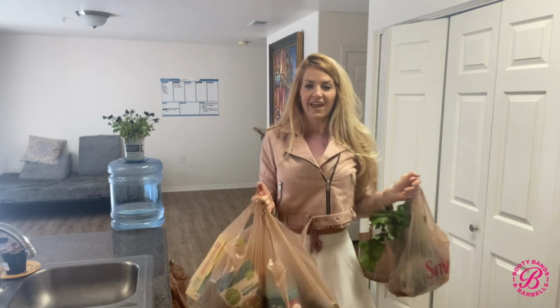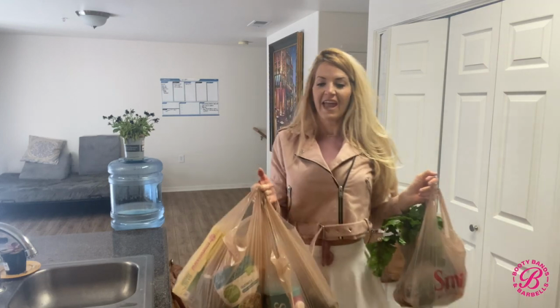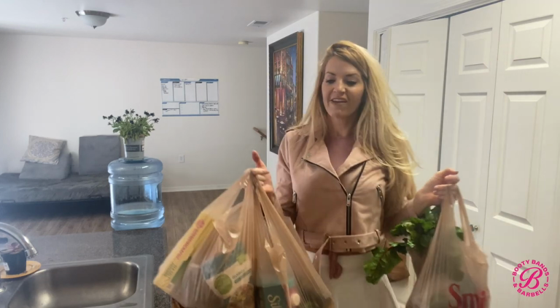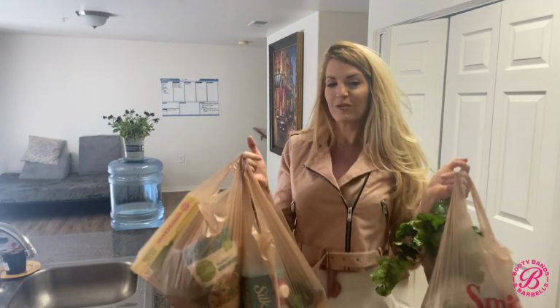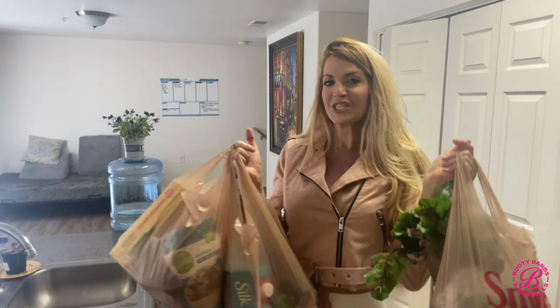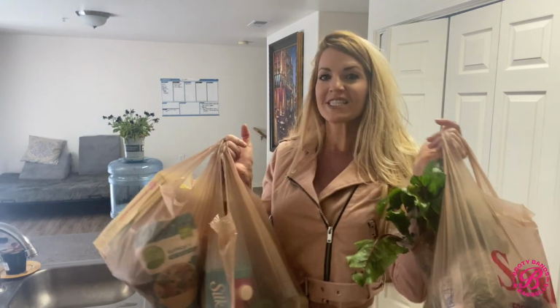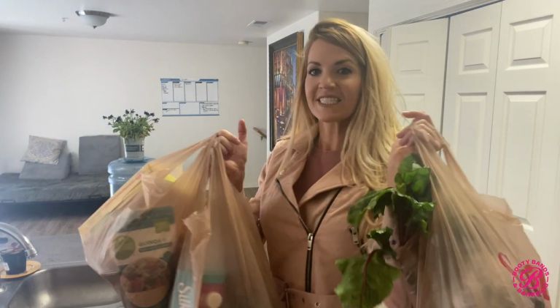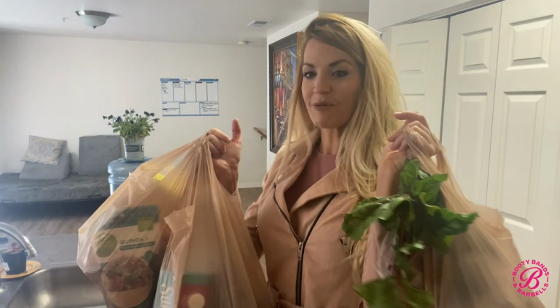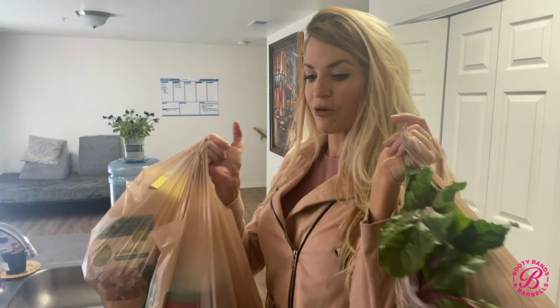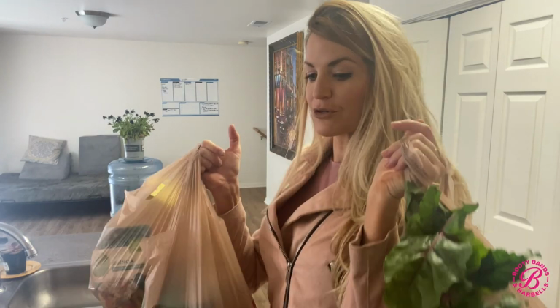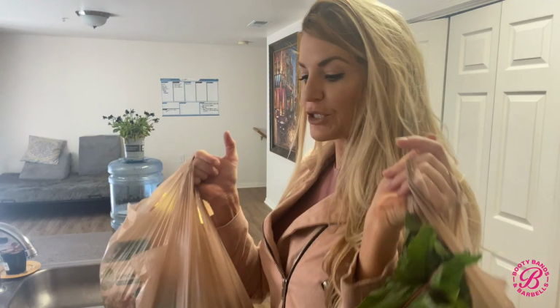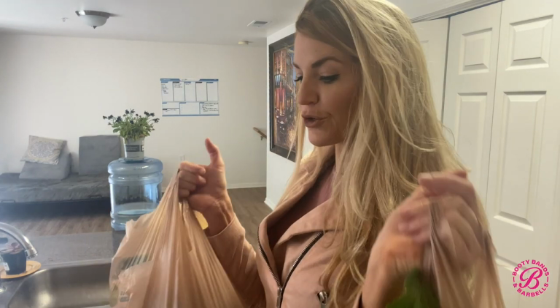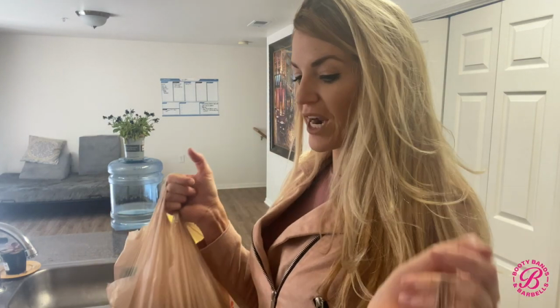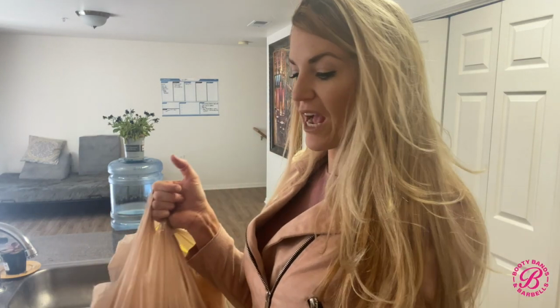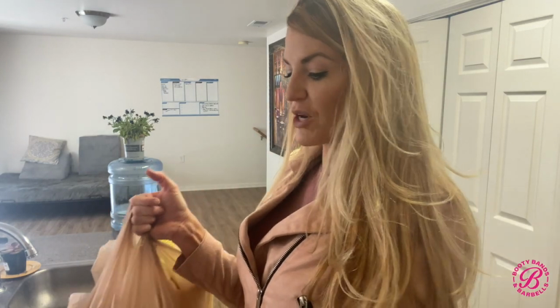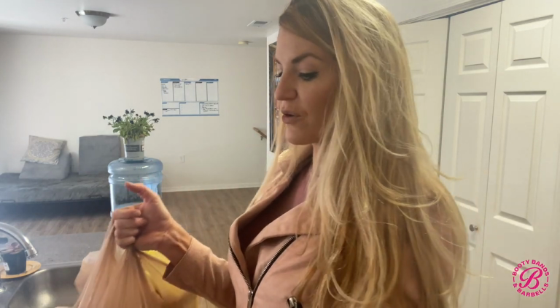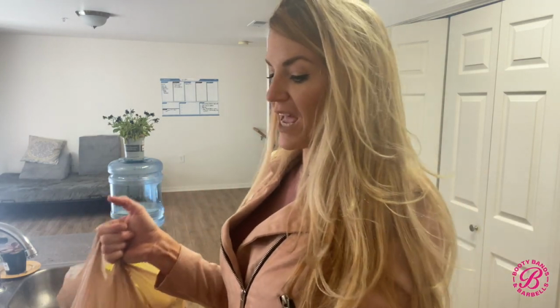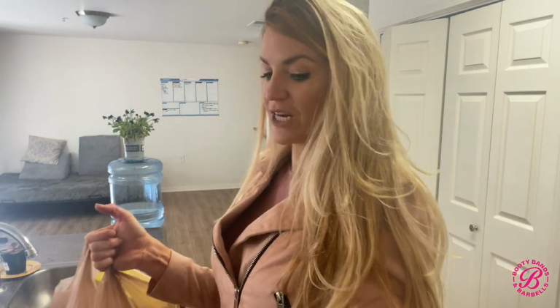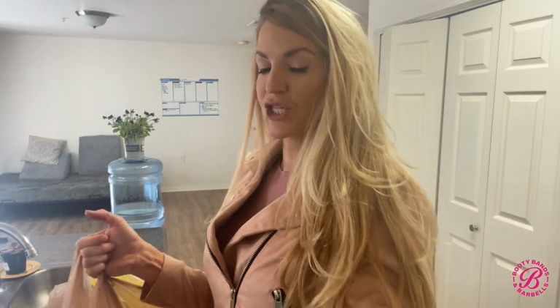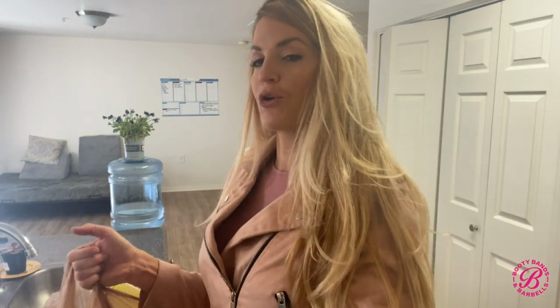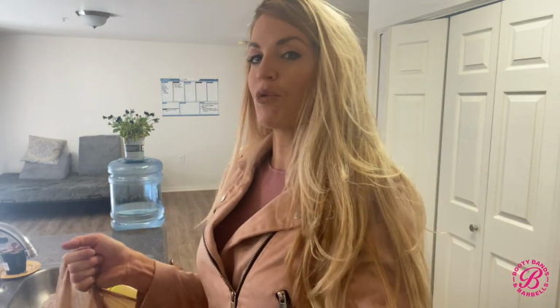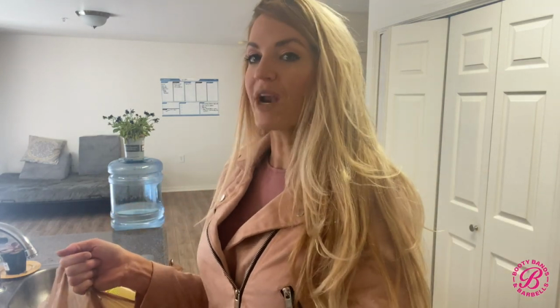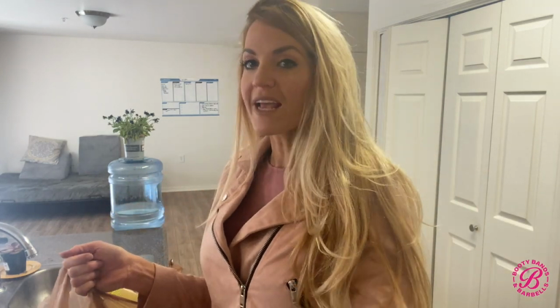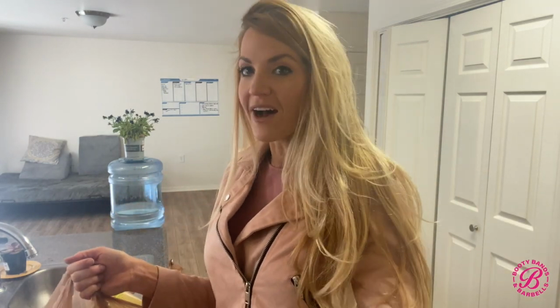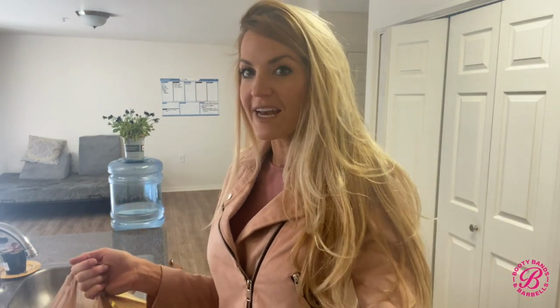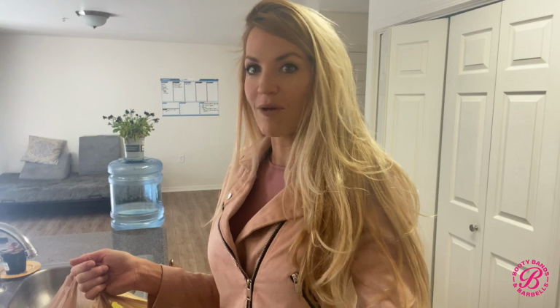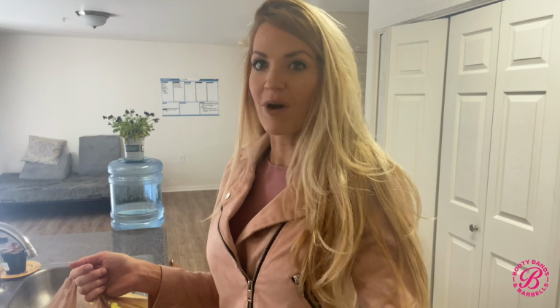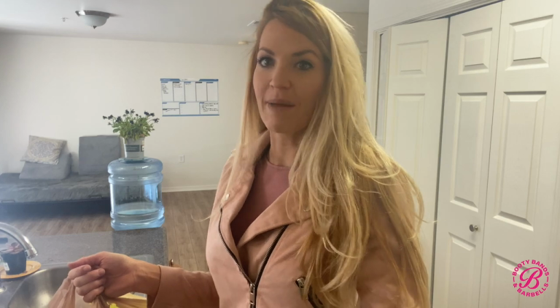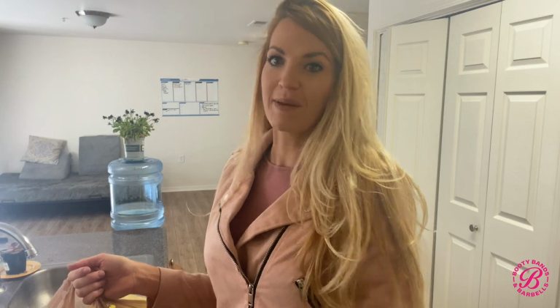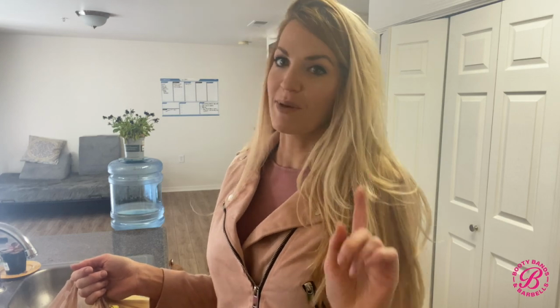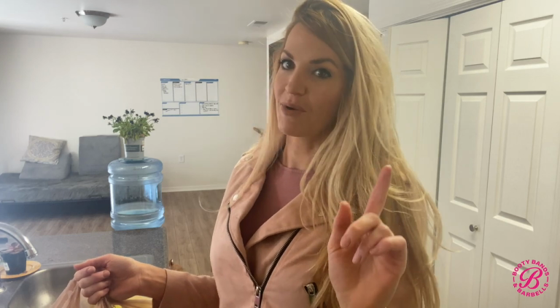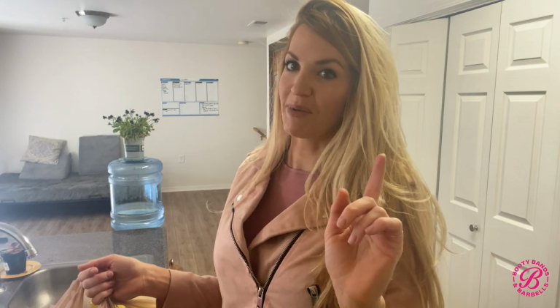Hey everyone, just got done at the grocery store and now I'm going to go ahead and show you what I got and what I'm going to be meal prepping.